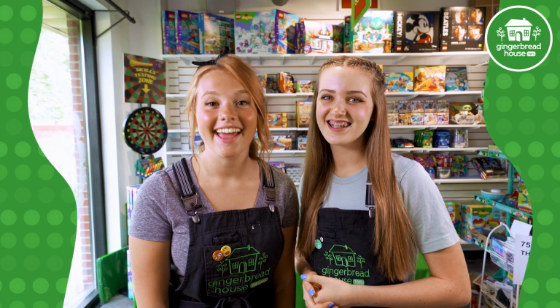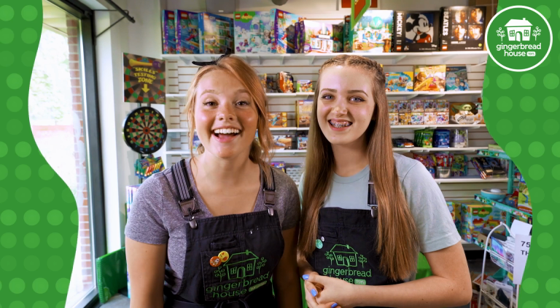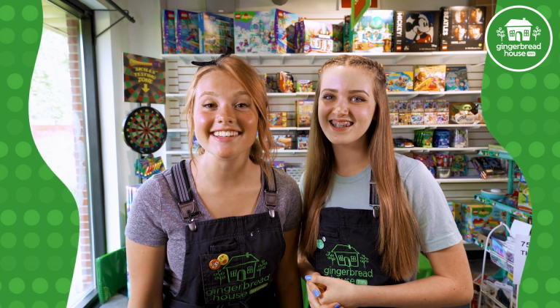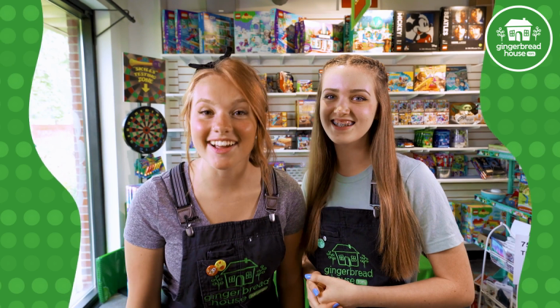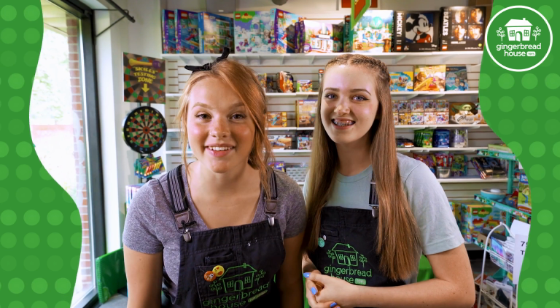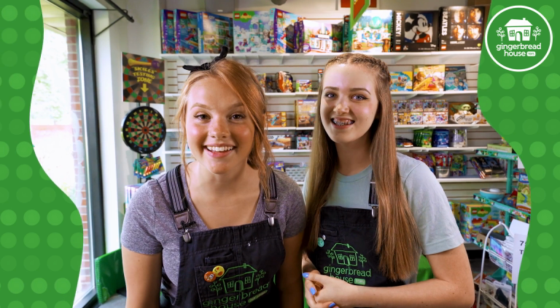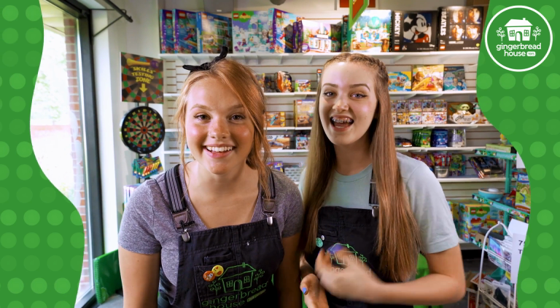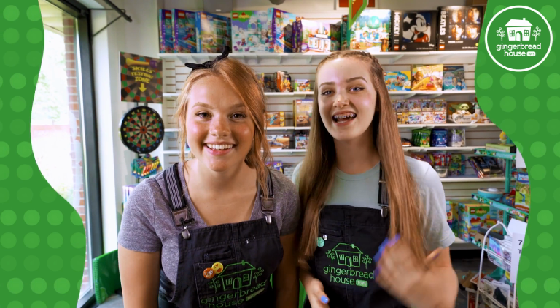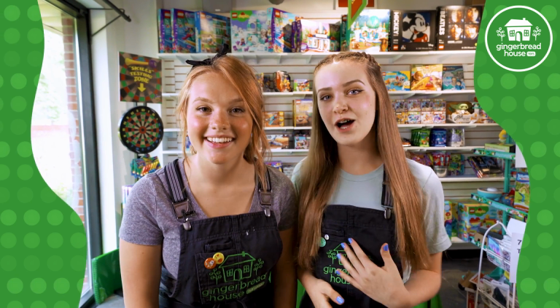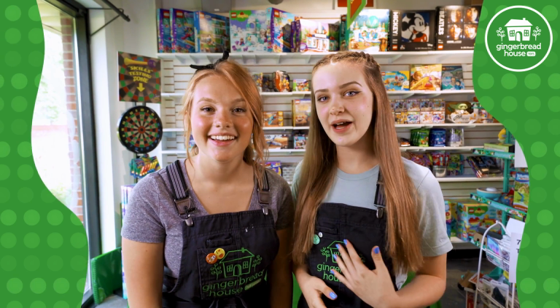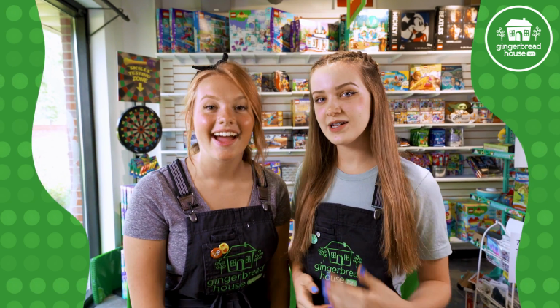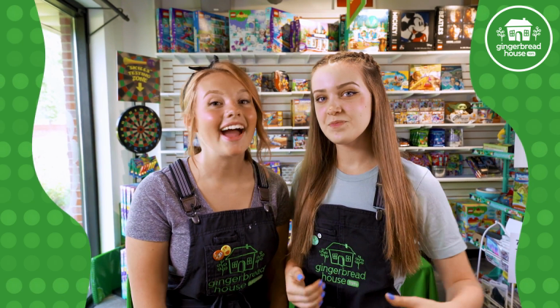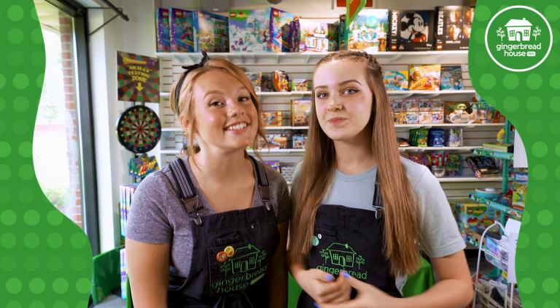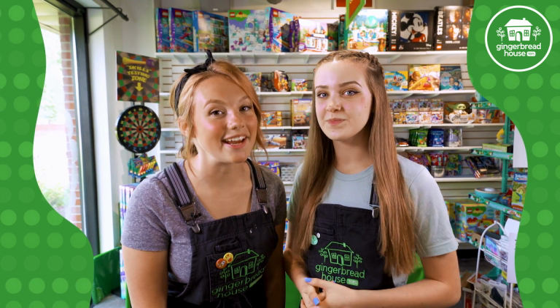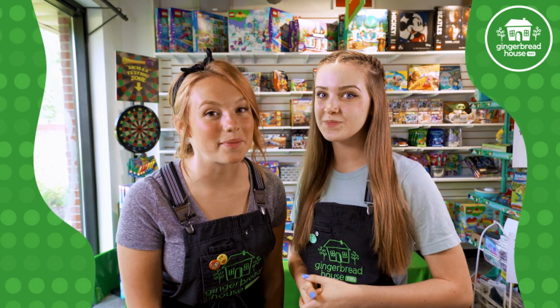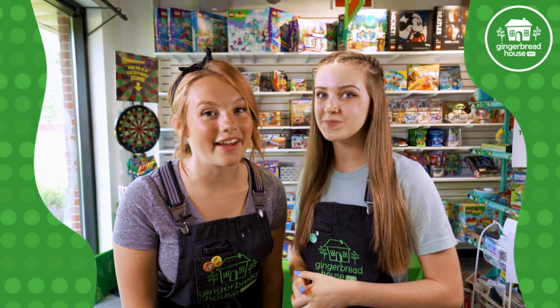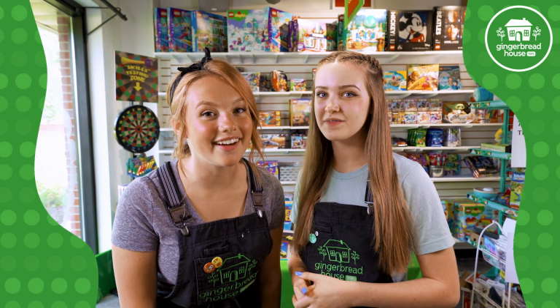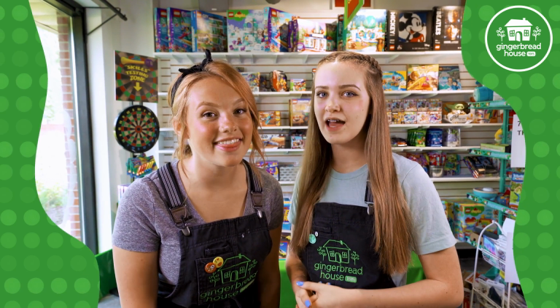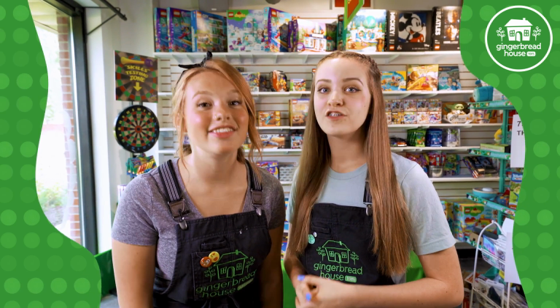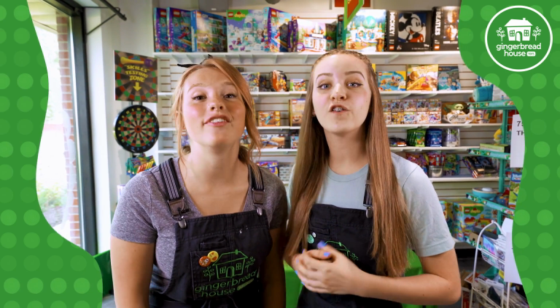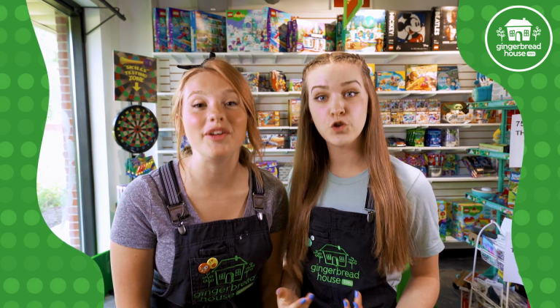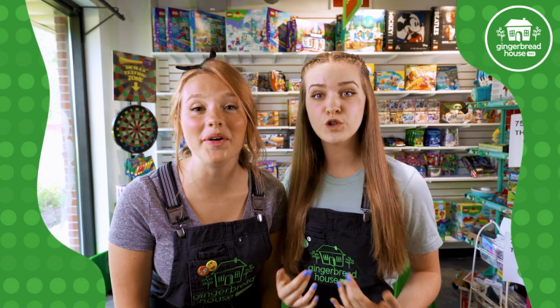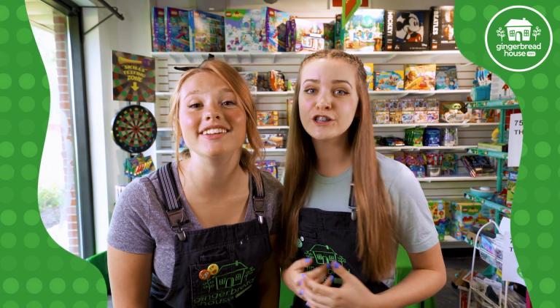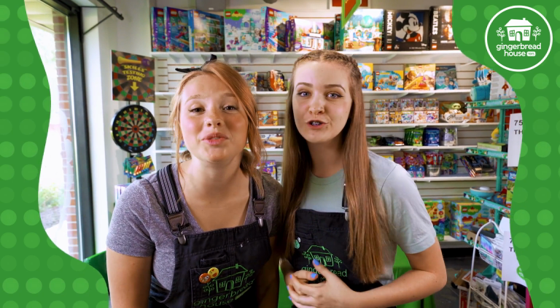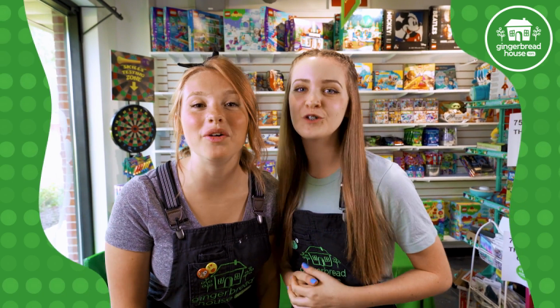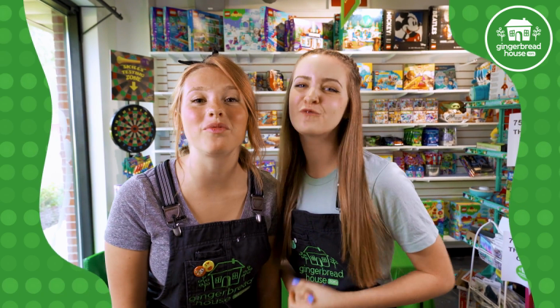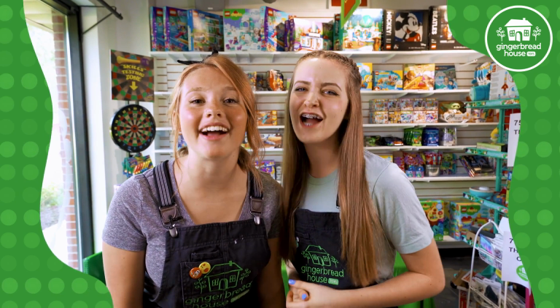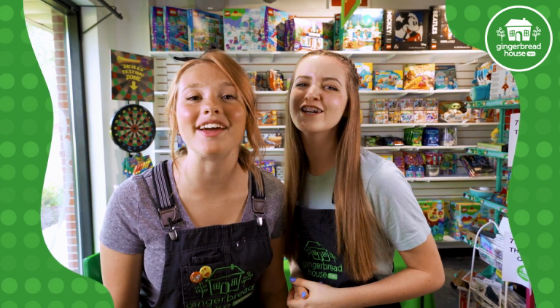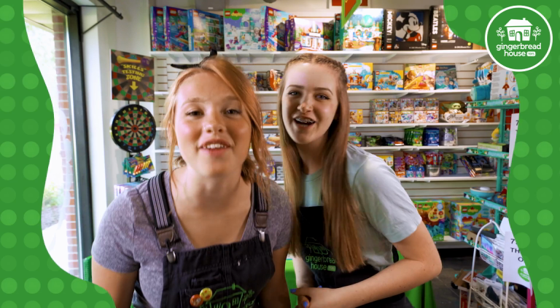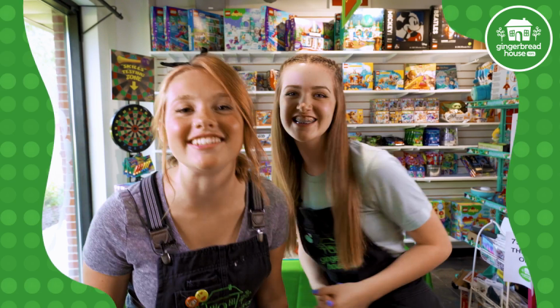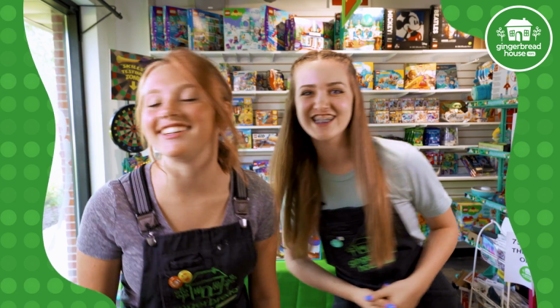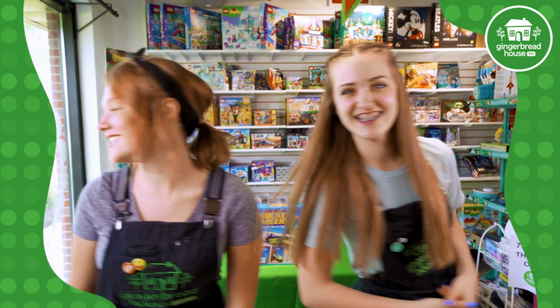Hey guys, I'm Mikayla. And I'm Becca. And today we're playing with the Fuel and Duel Rocket Racers.